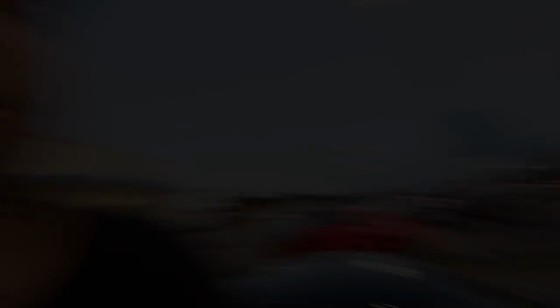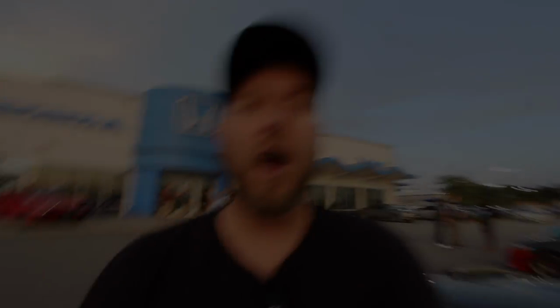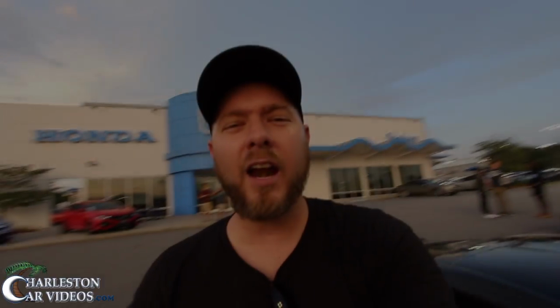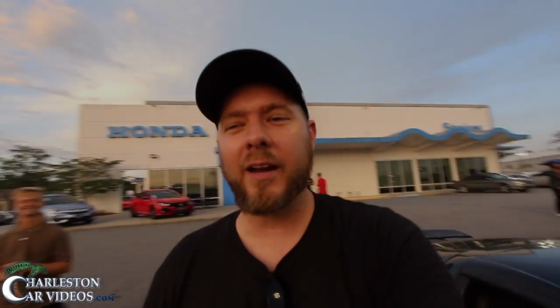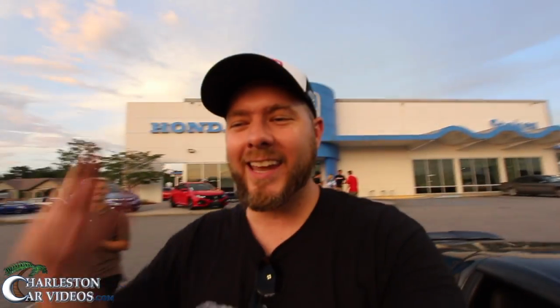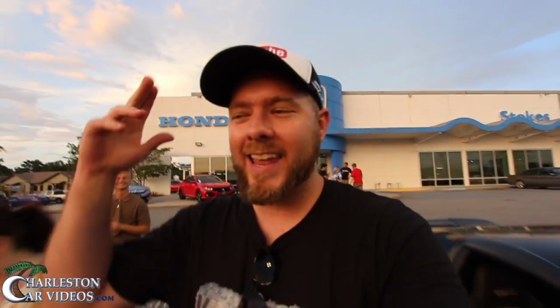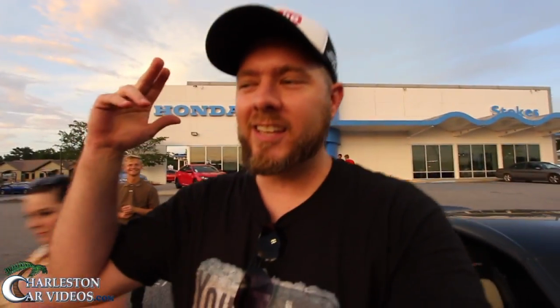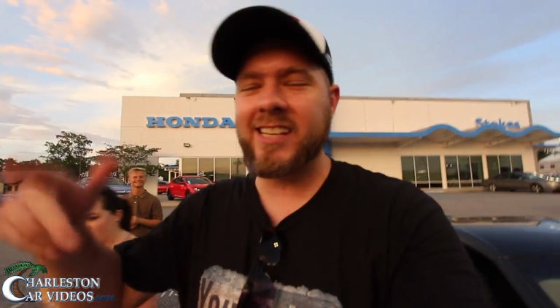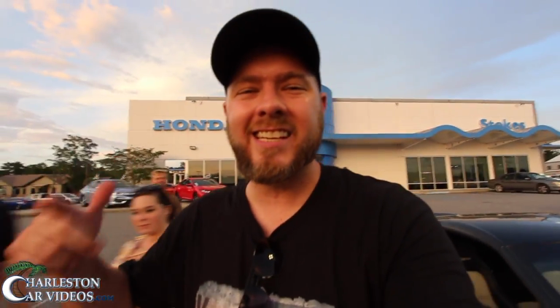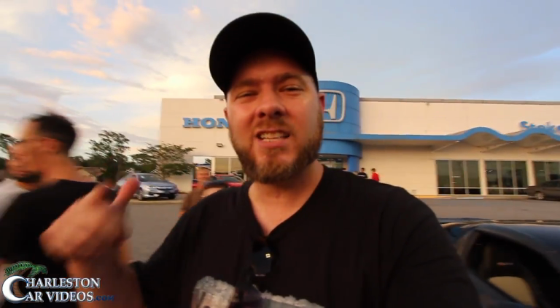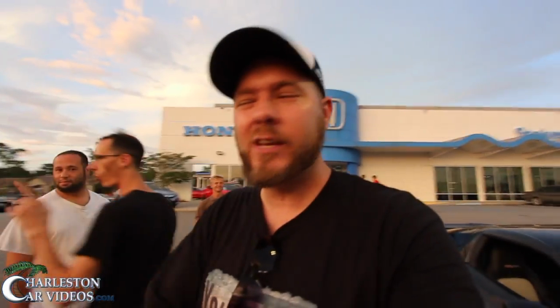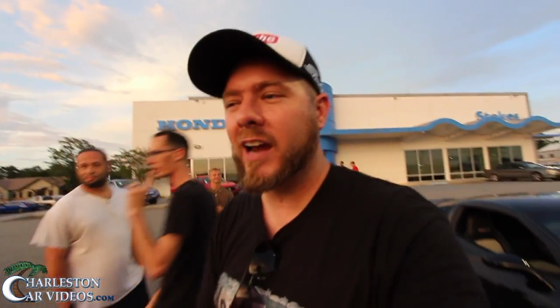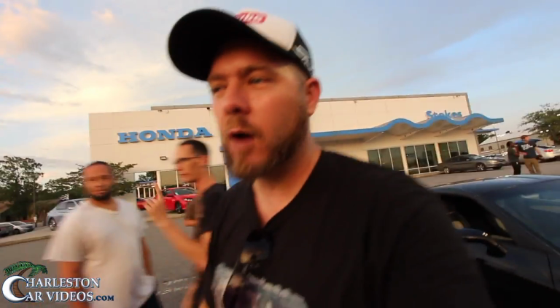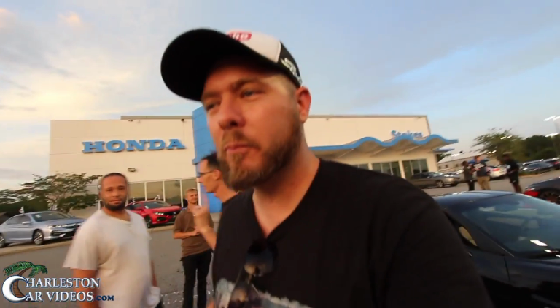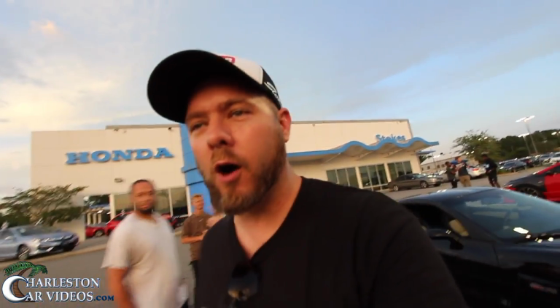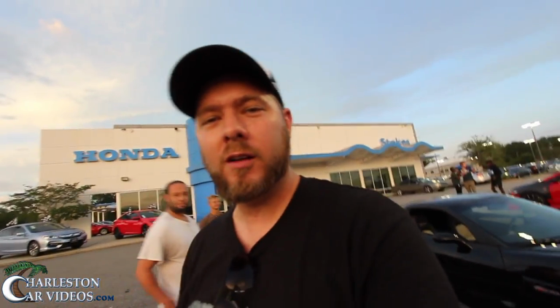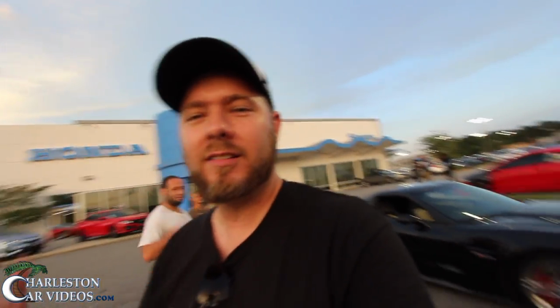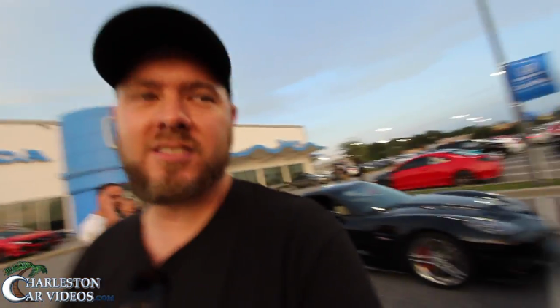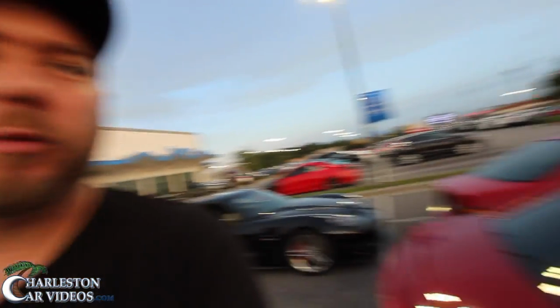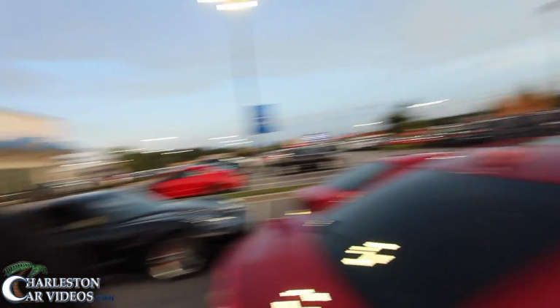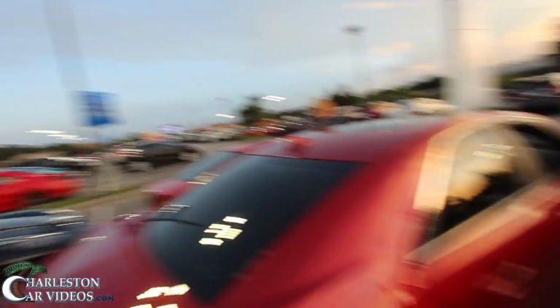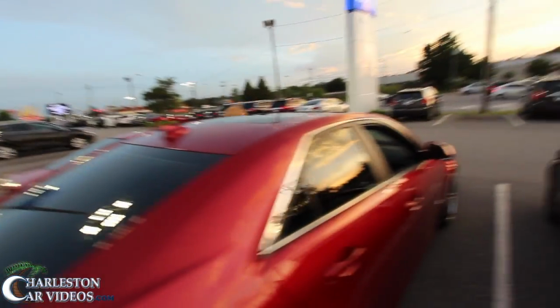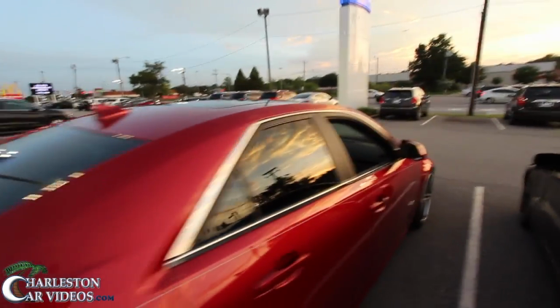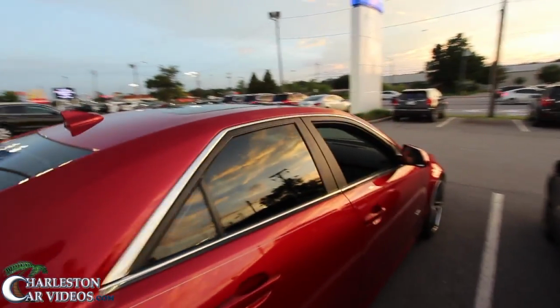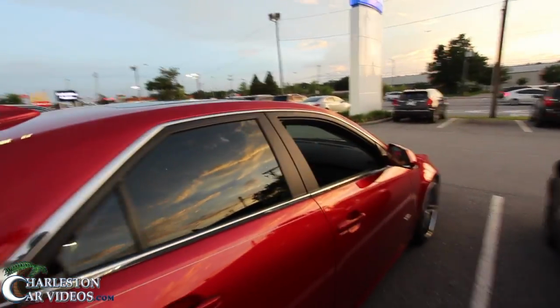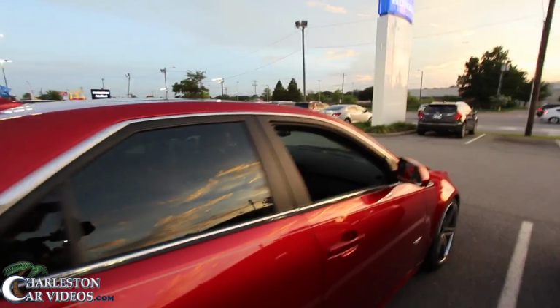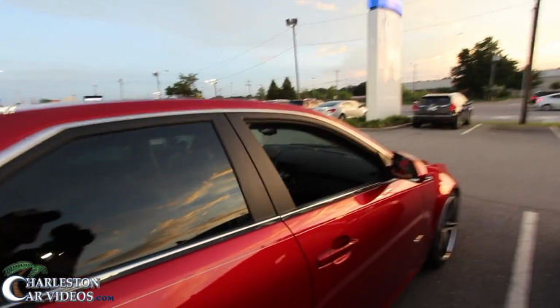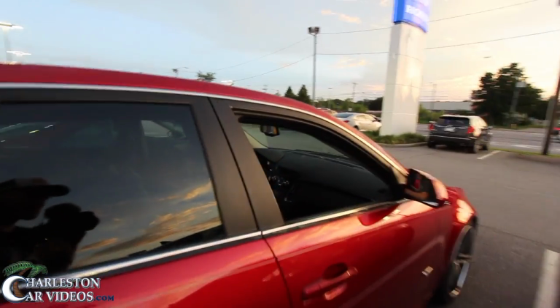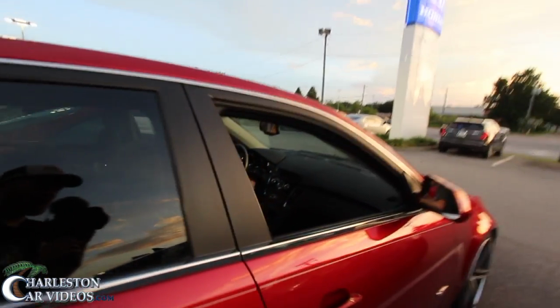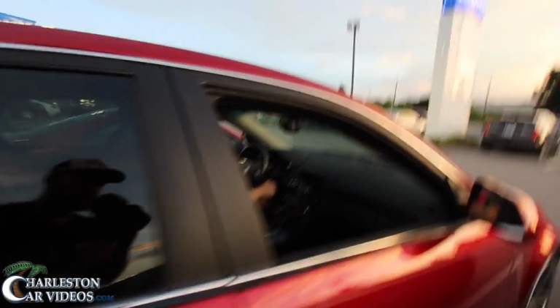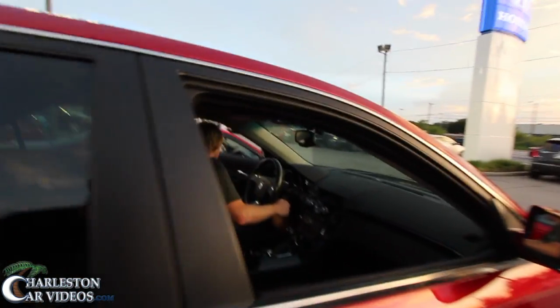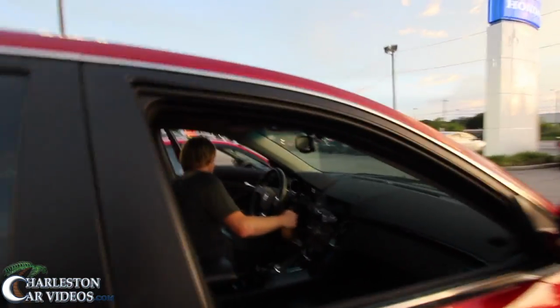Alright everybody, we're getting in the CTS-V right now with Paul. Let's see what it's all about — finally getting a chance to hop in this car.